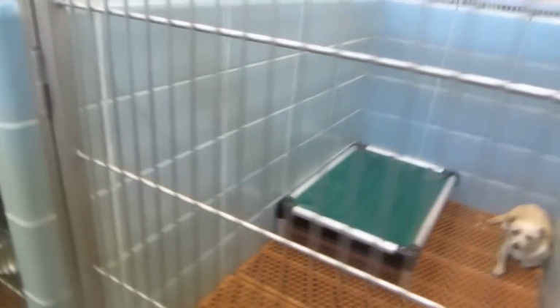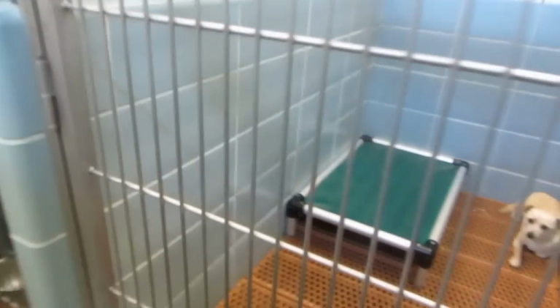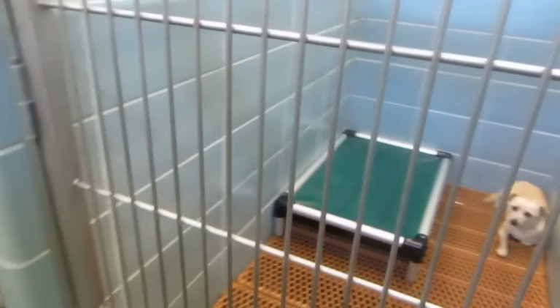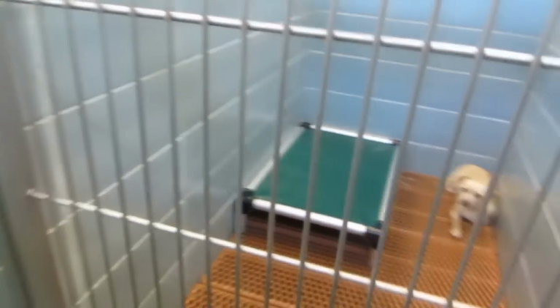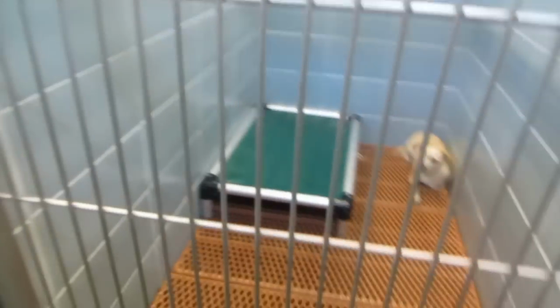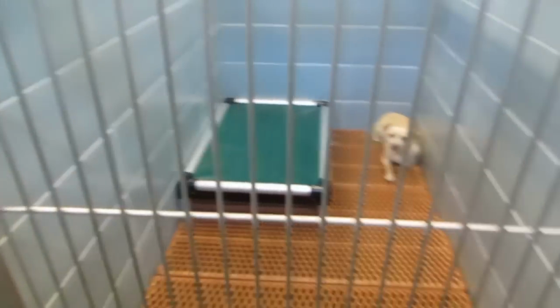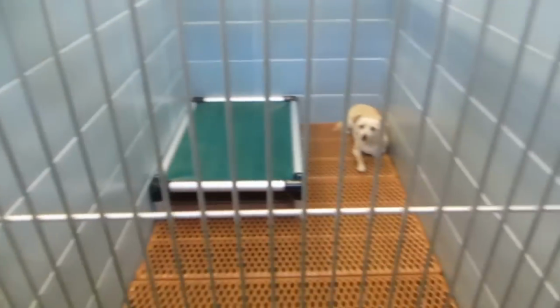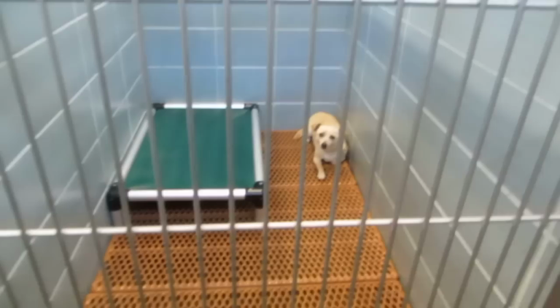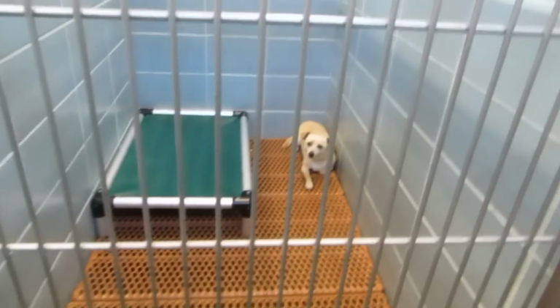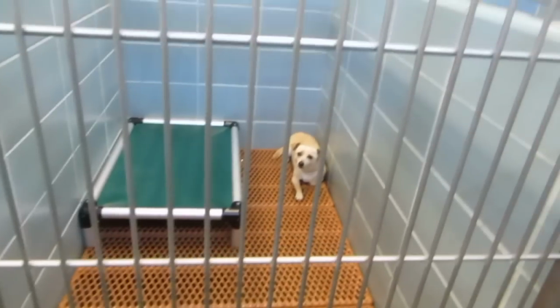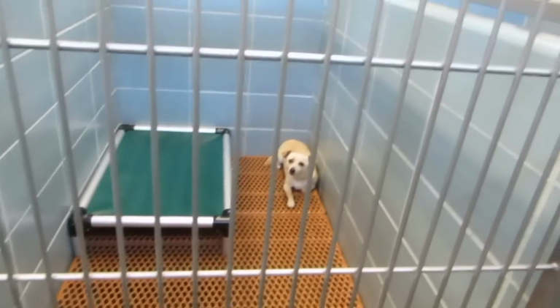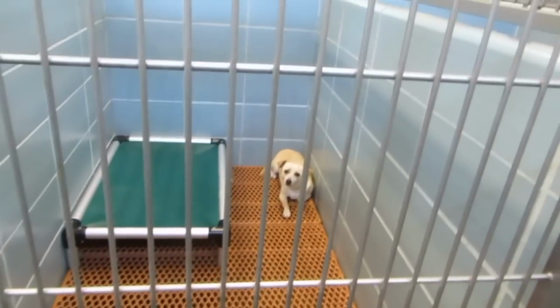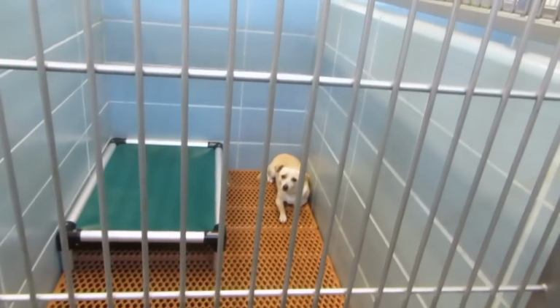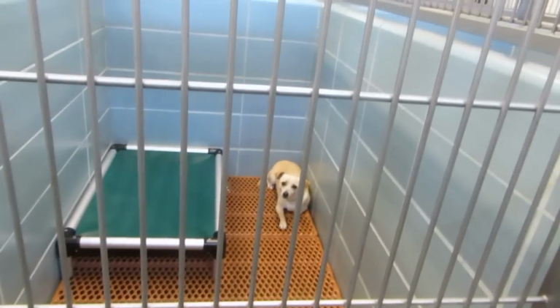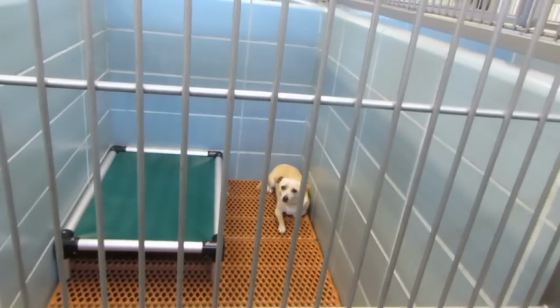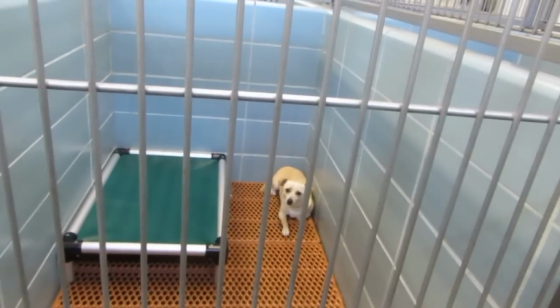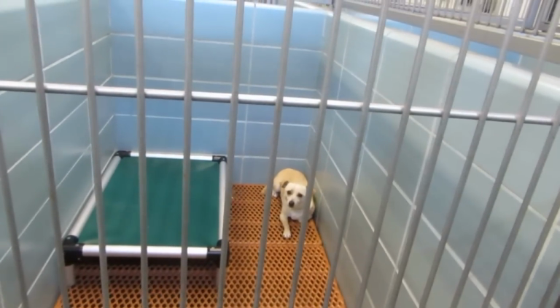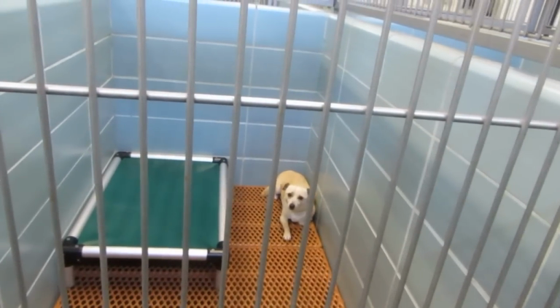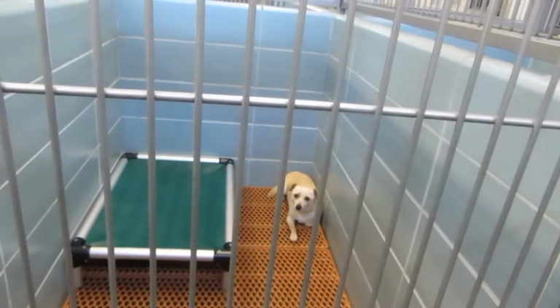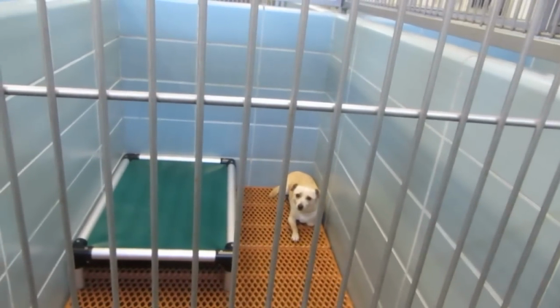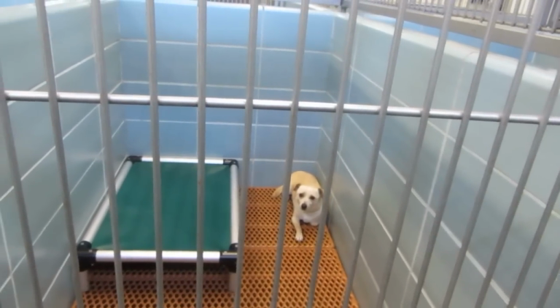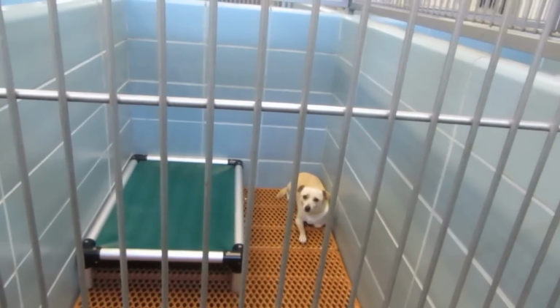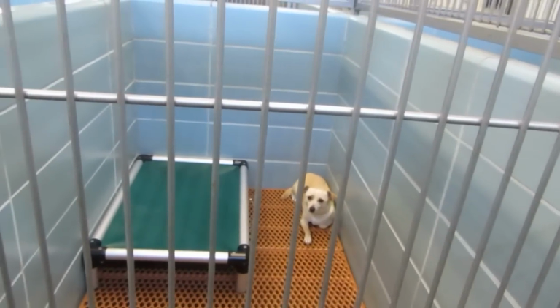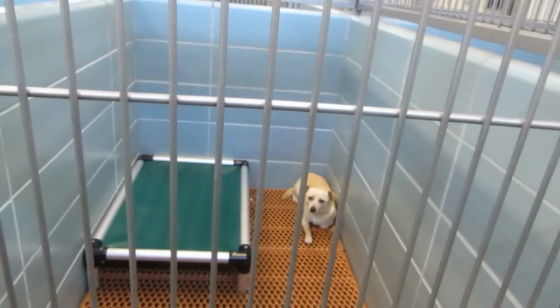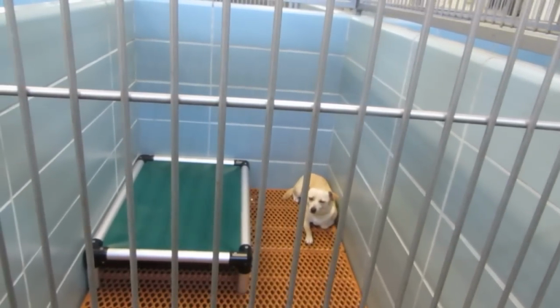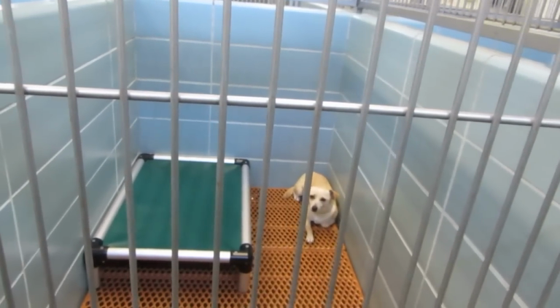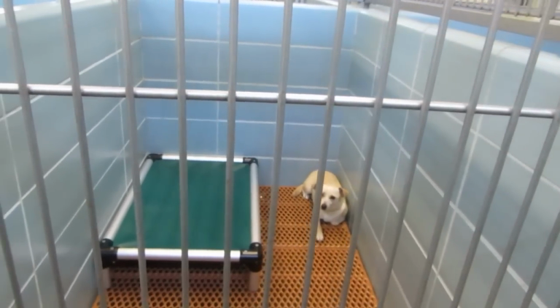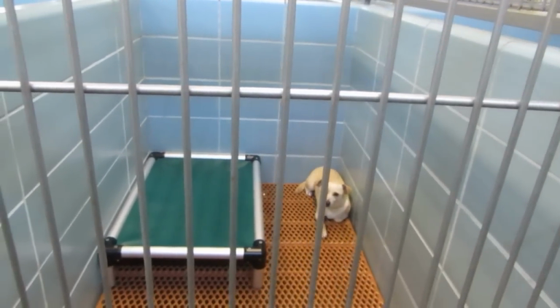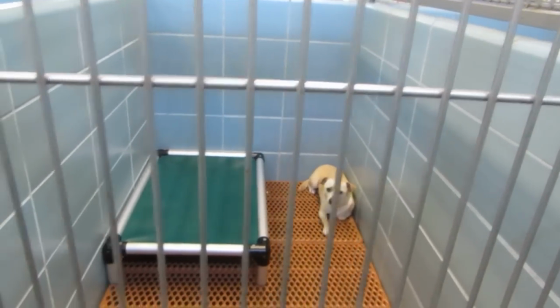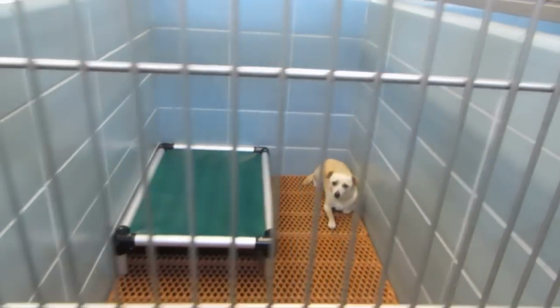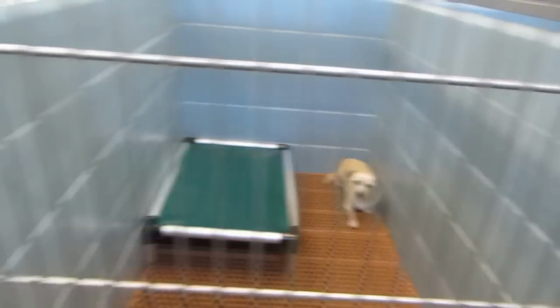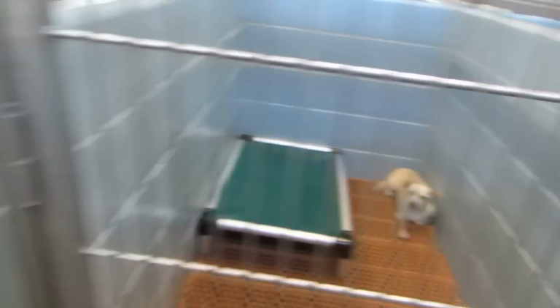This is Billy. Billy is a short coat chihuahua, four years old.